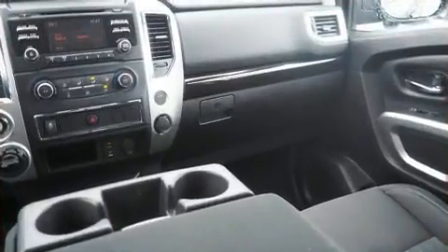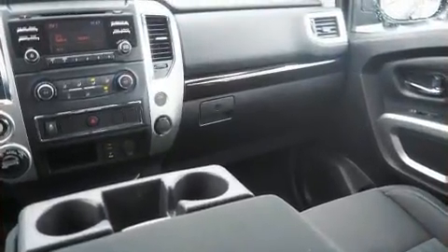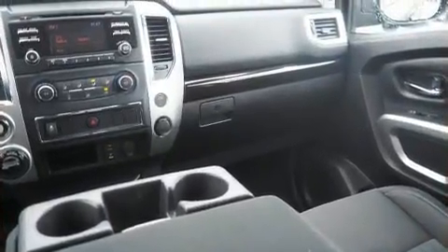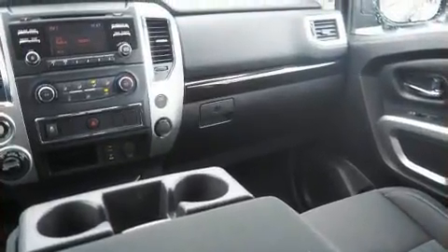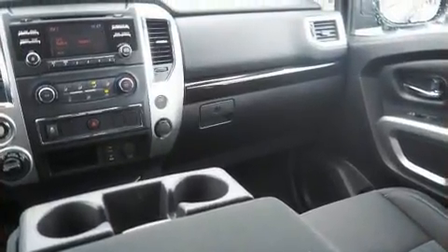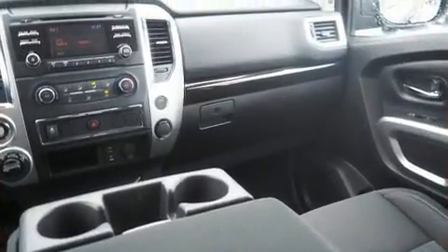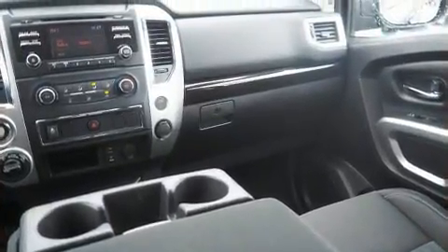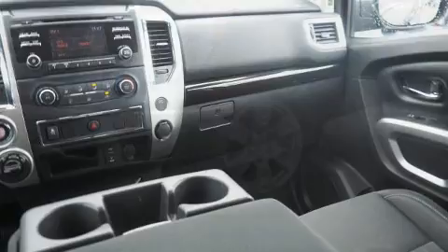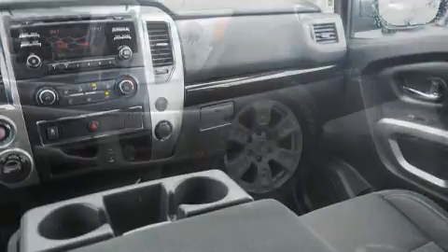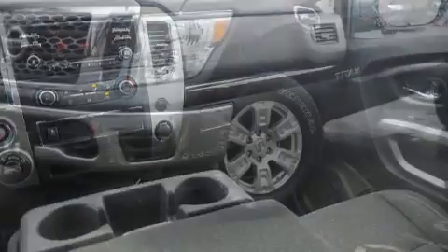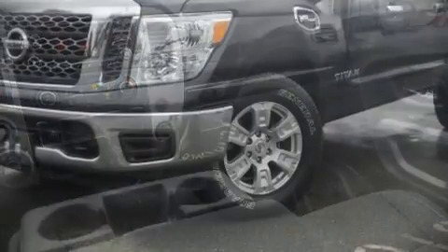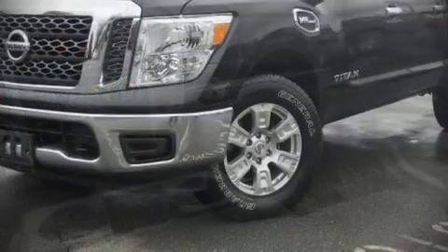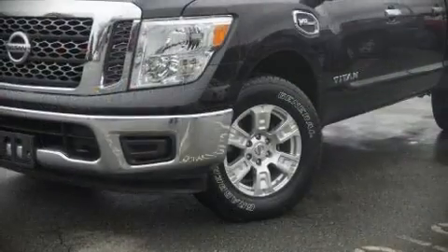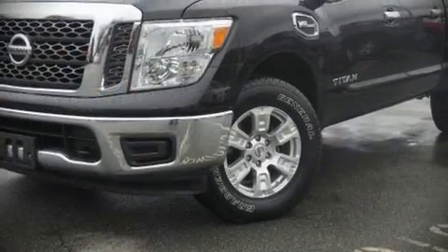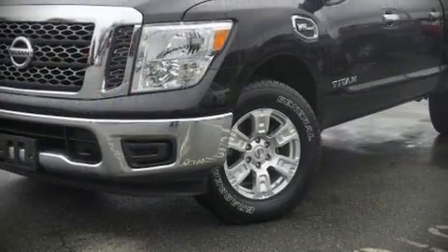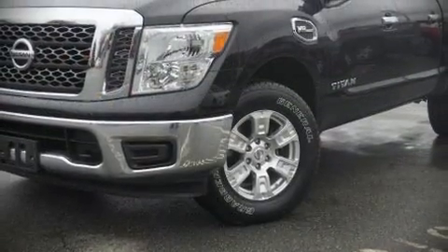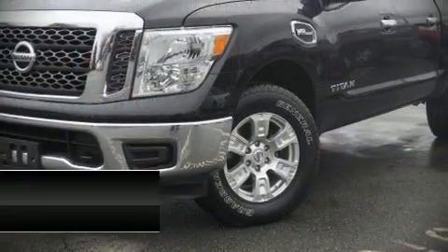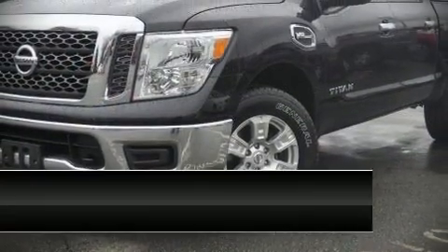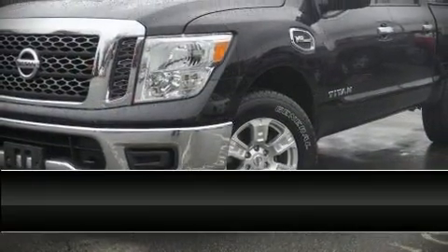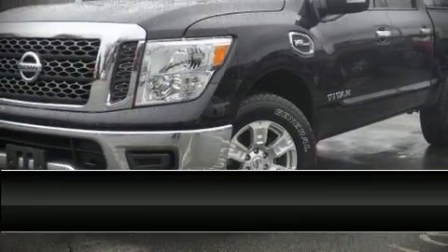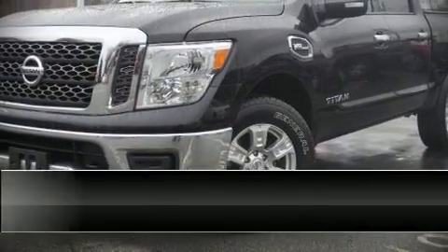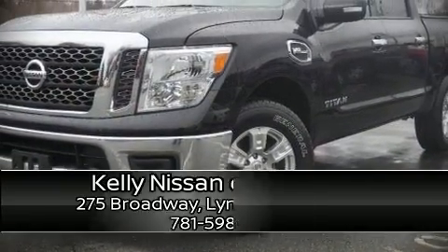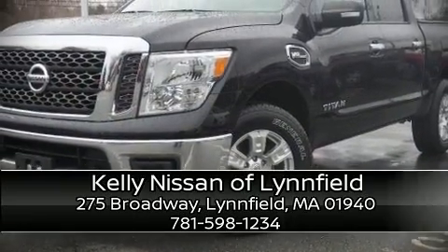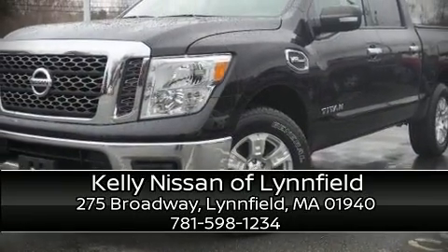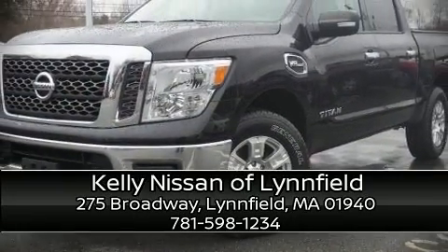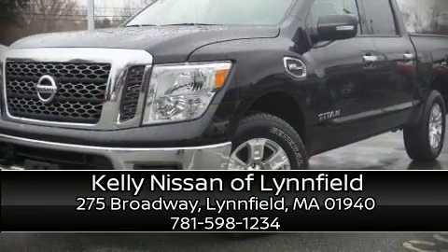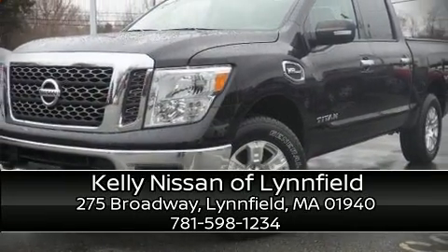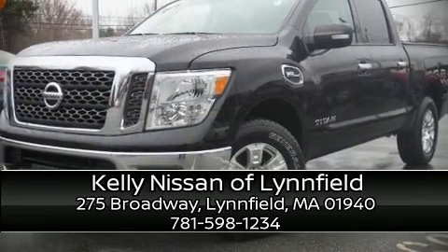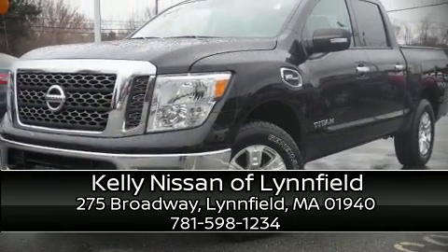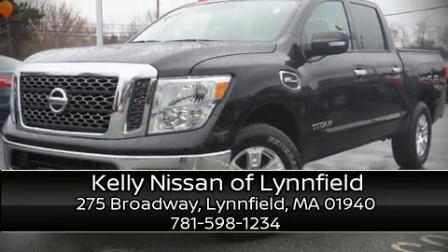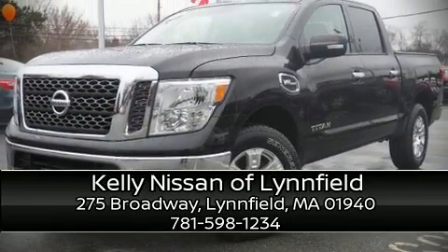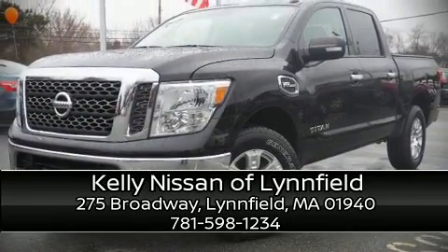This vehicle has achieved certified pre-owned status by passing Nissan's comprehensive certification process, including a thorough 156-point inspection. Please don't hesitate to give us a call.